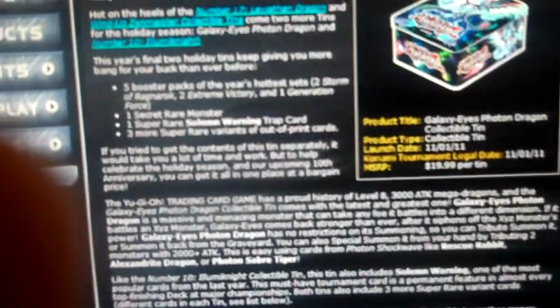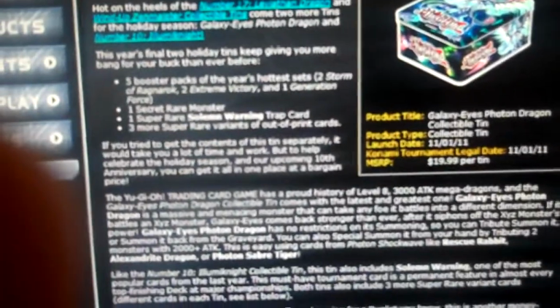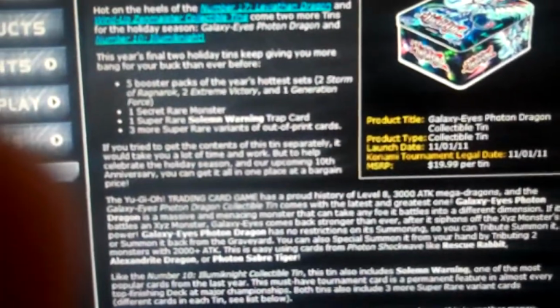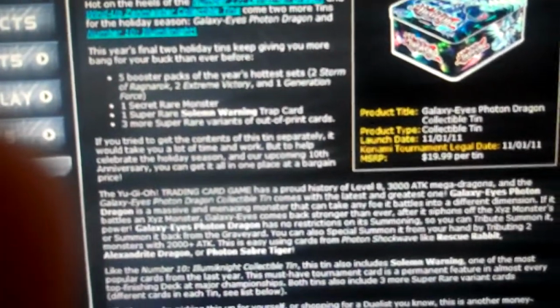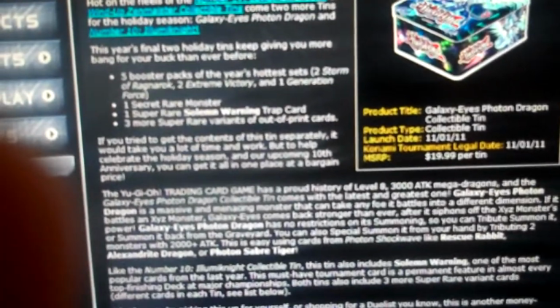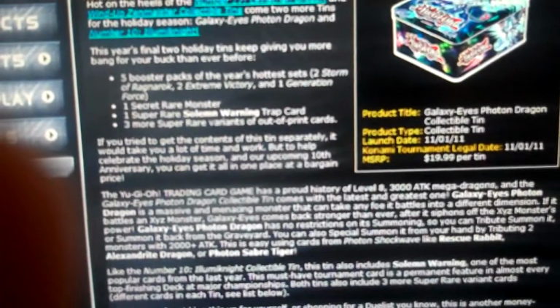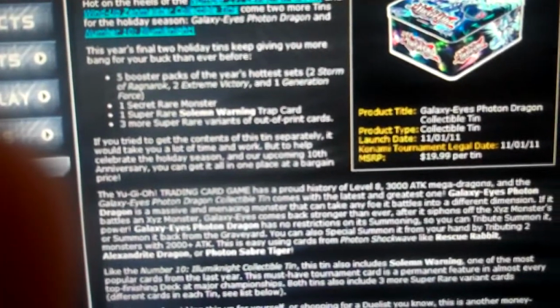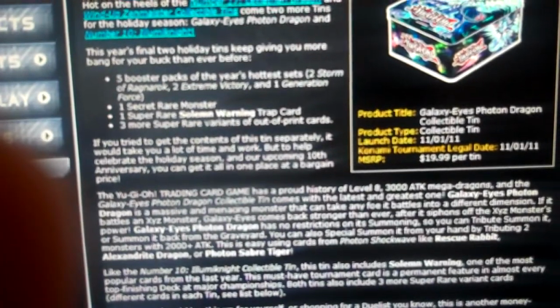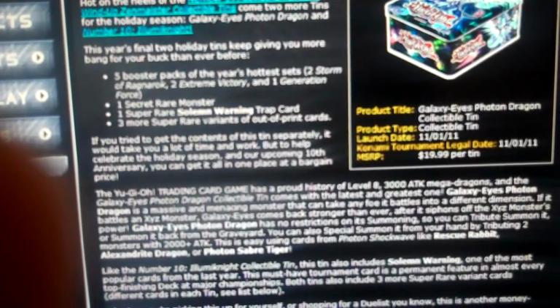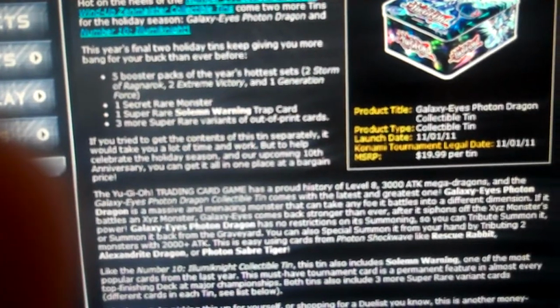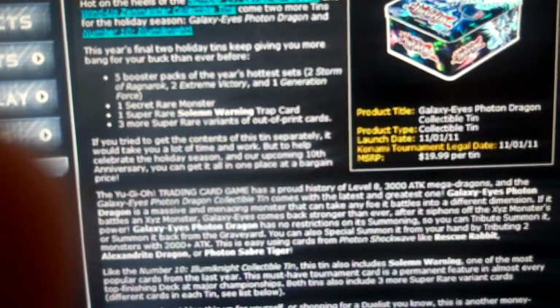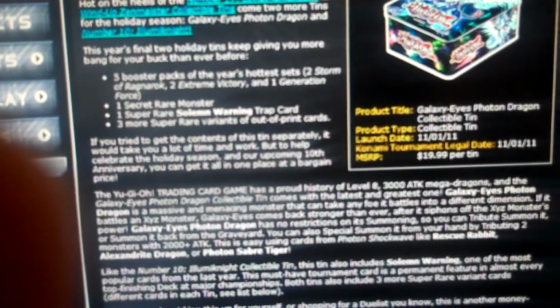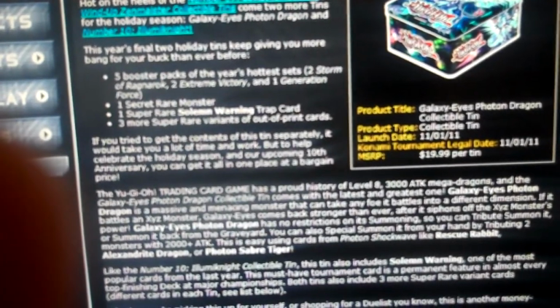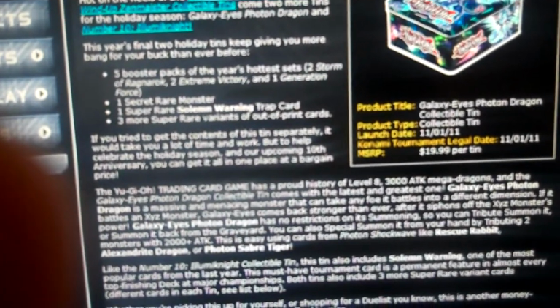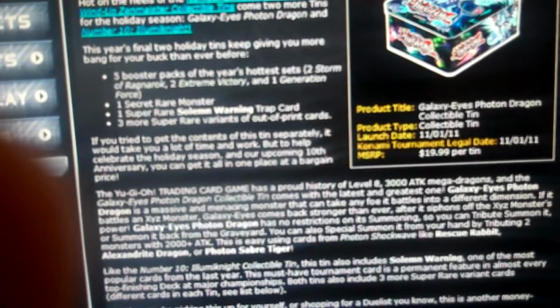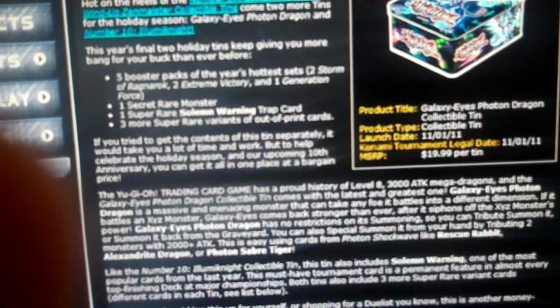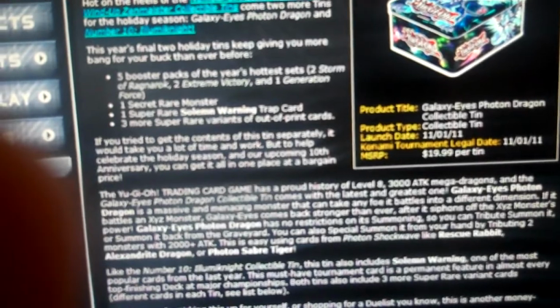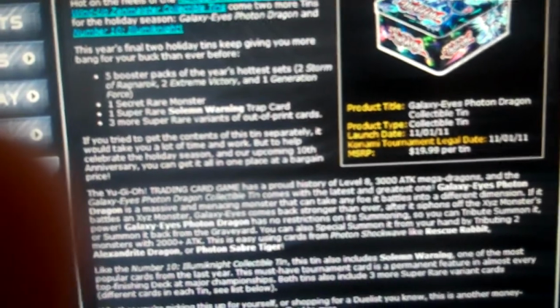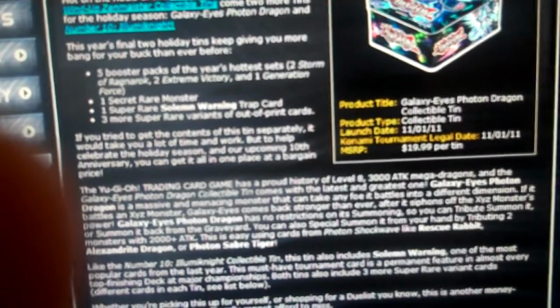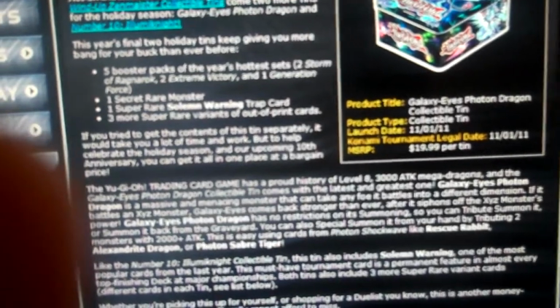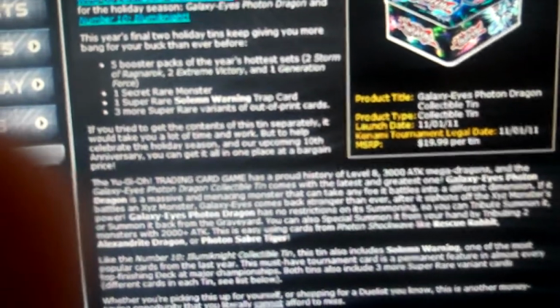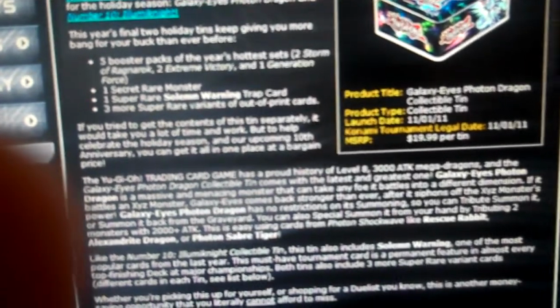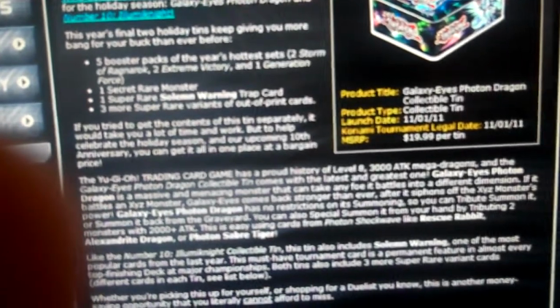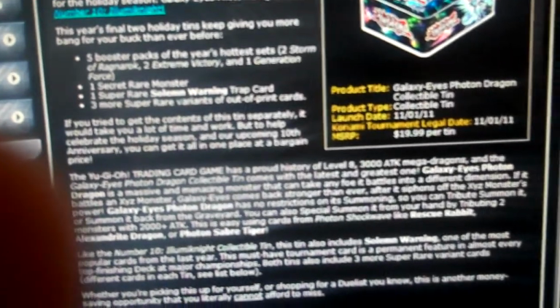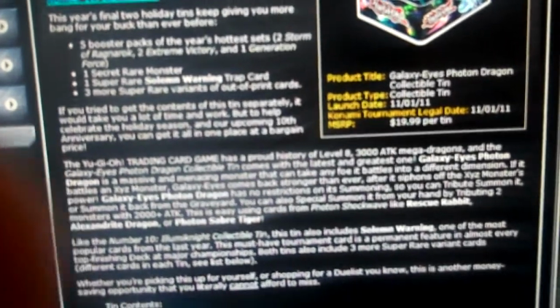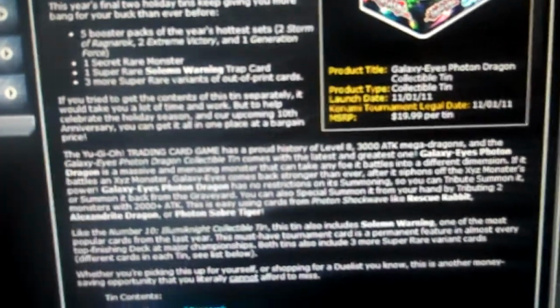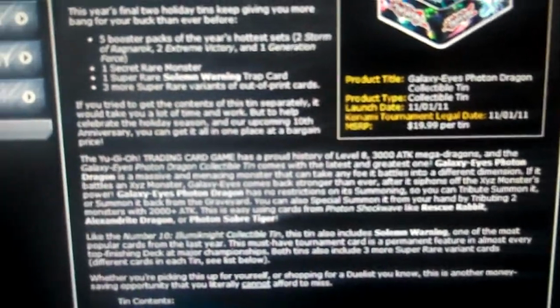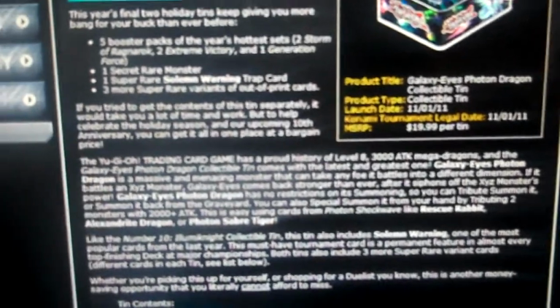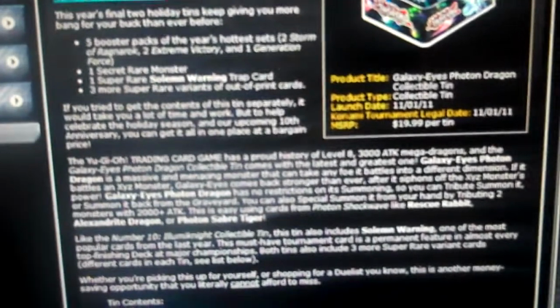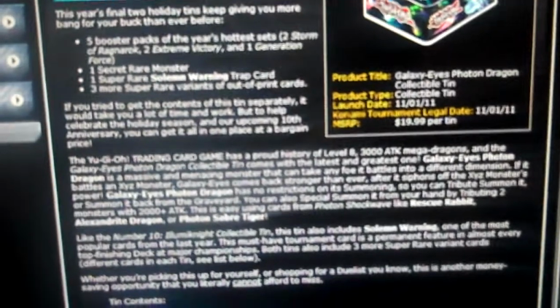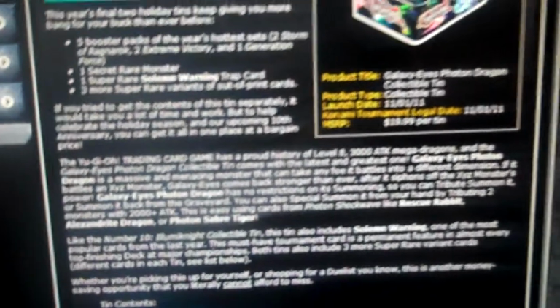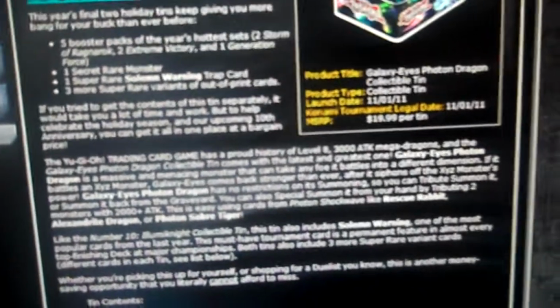The packs that come in are 2 Storm of Ragnarok, 2 Extreme Victory, and 1 Generation Force. So this tin already seems pretty good.